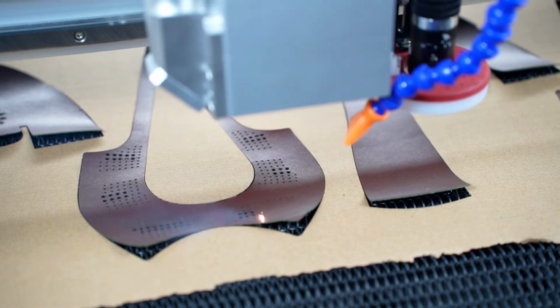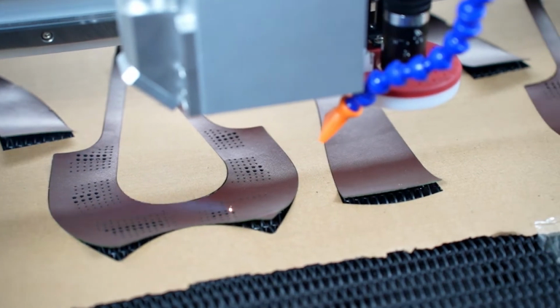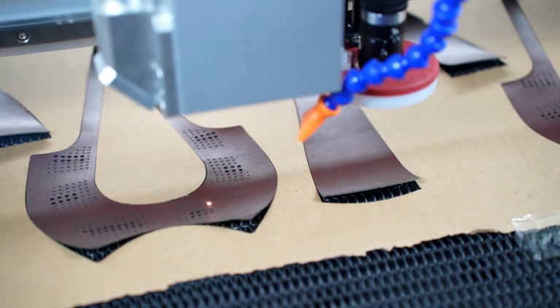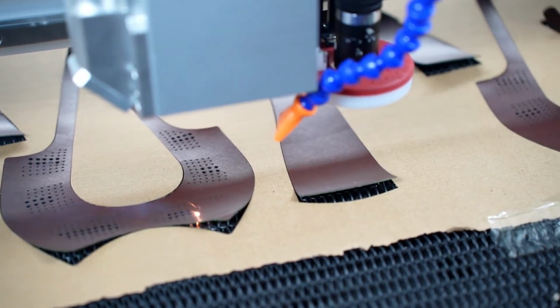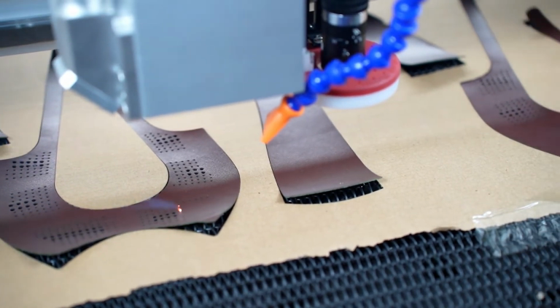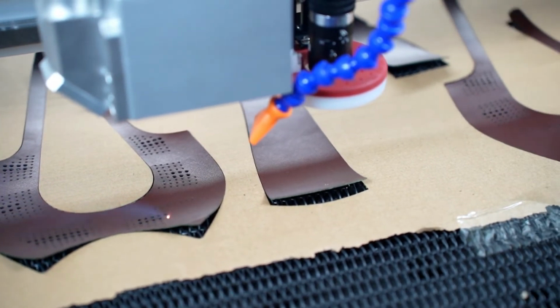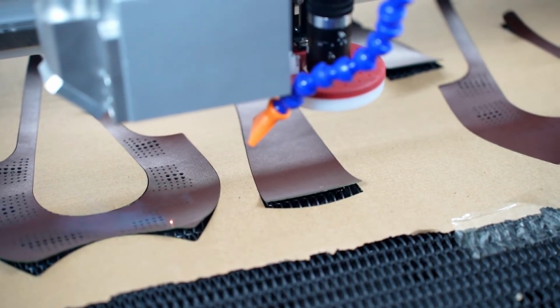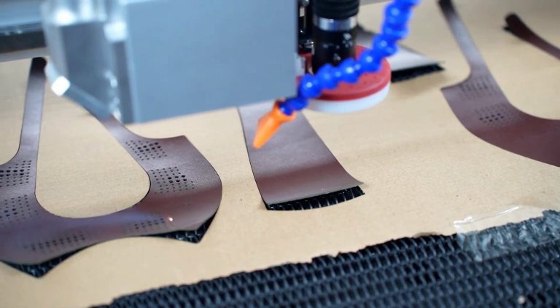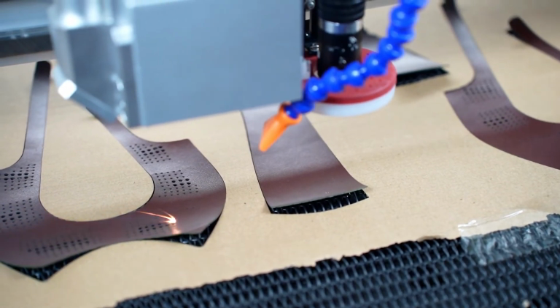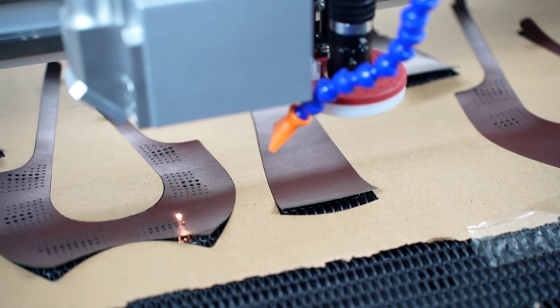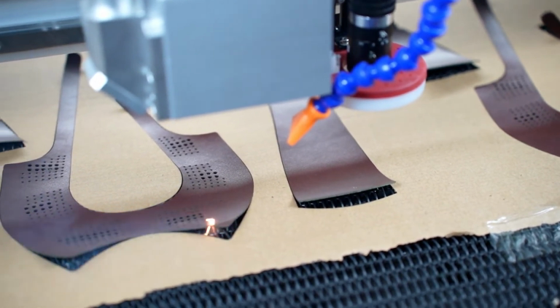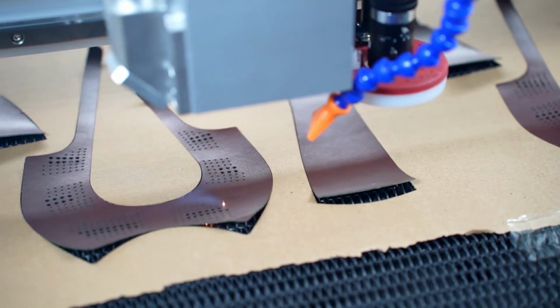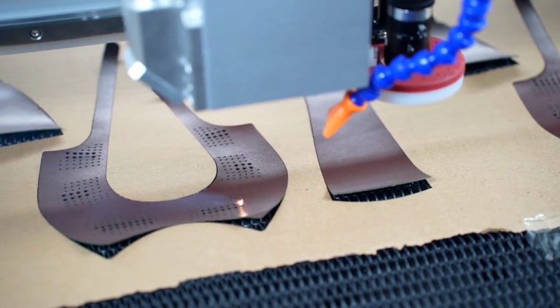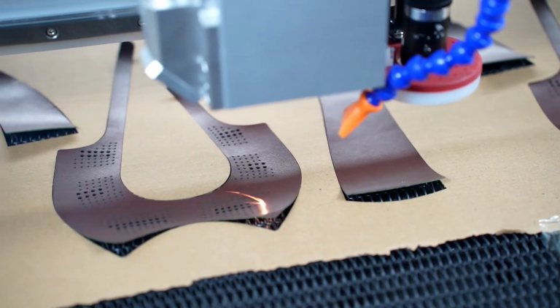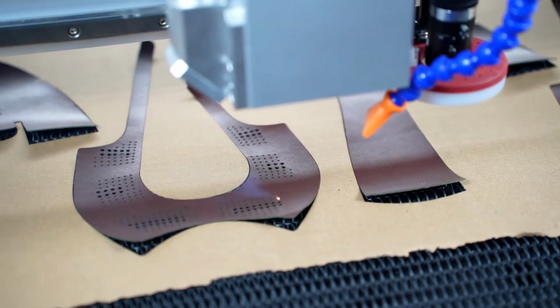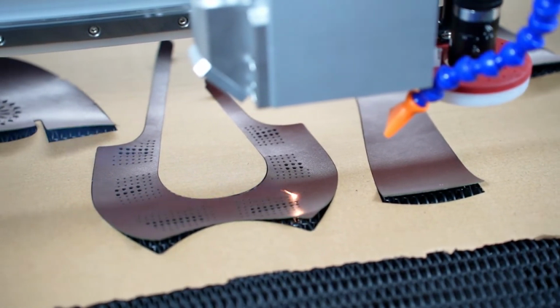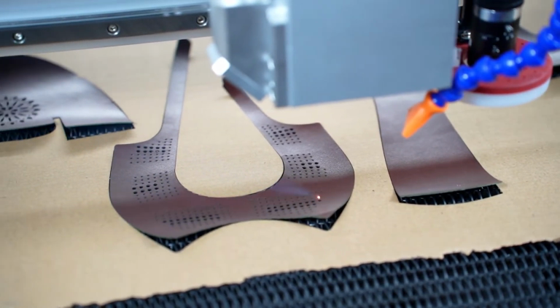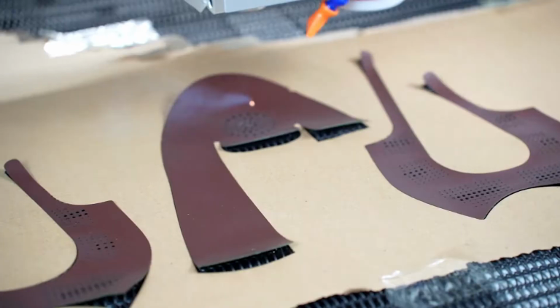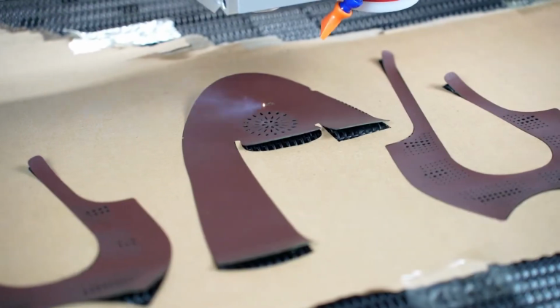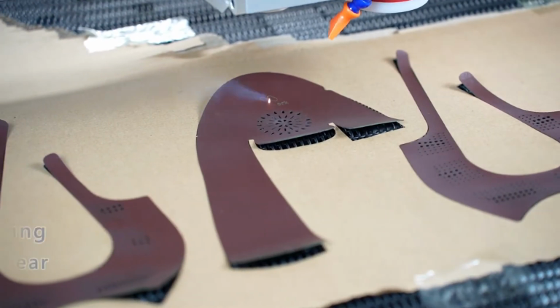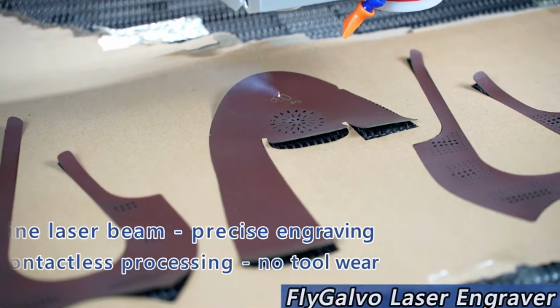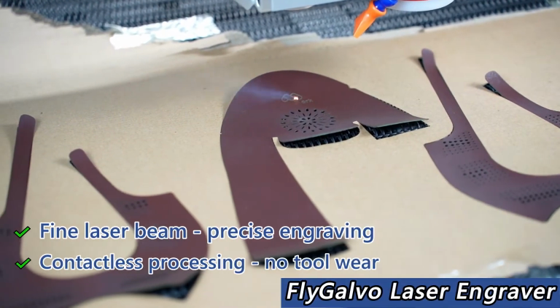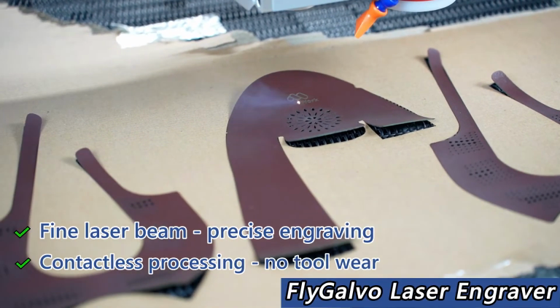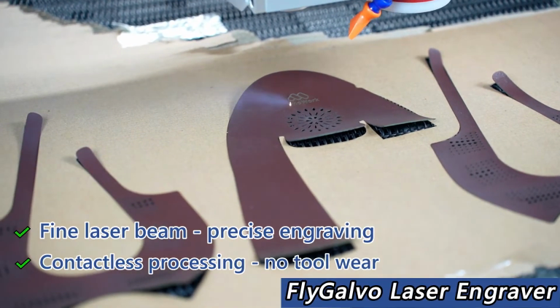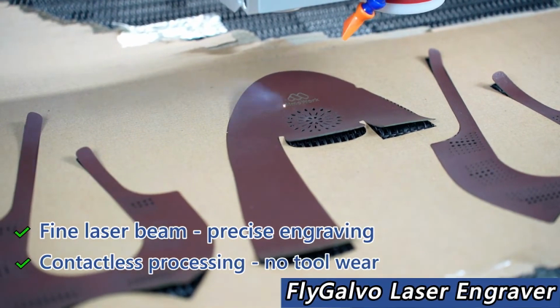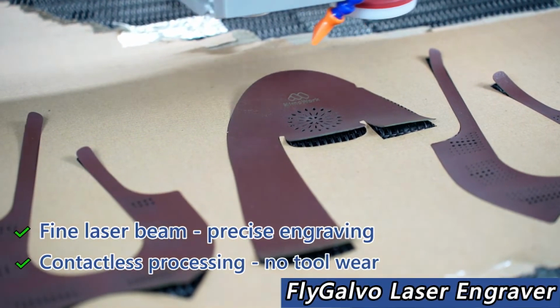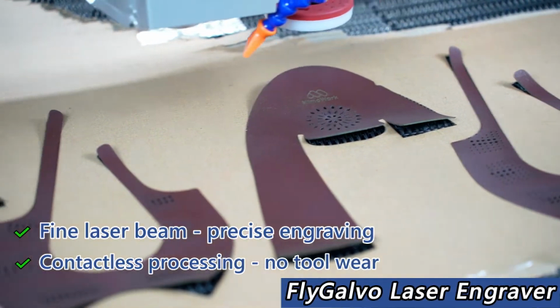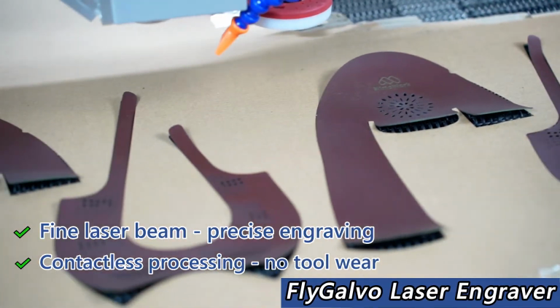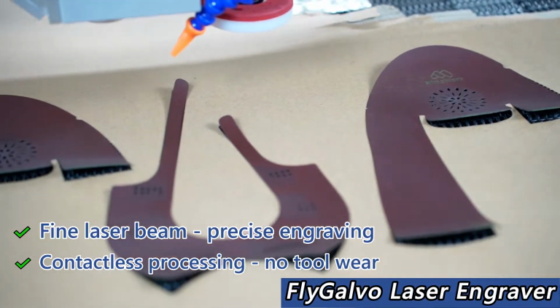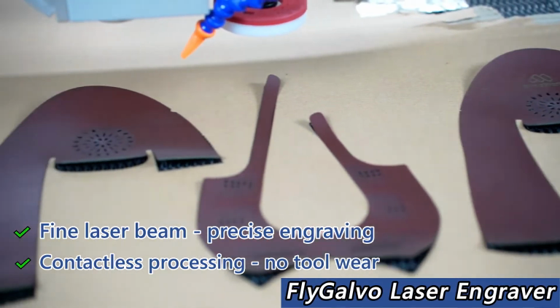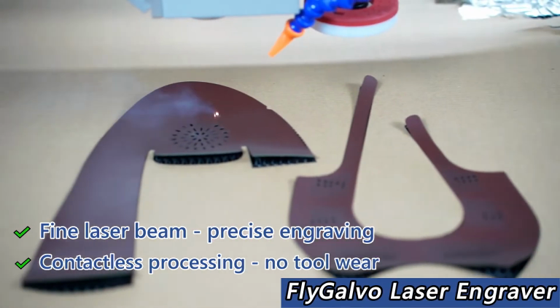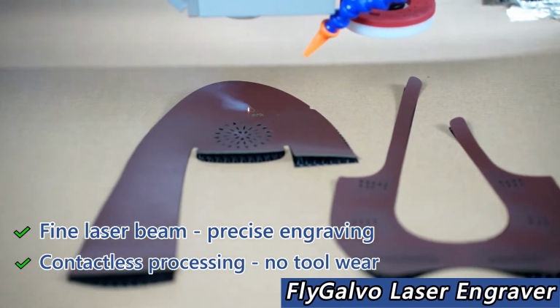You can use the machine to cut and engrave at the same time. Now the machine is performing high-speed engraving on leather.